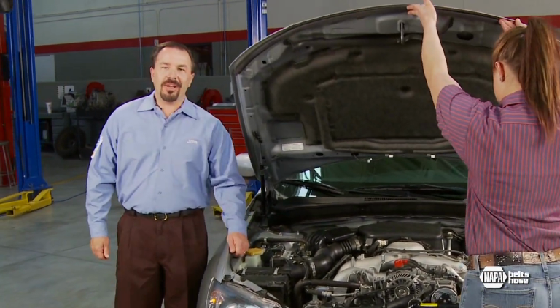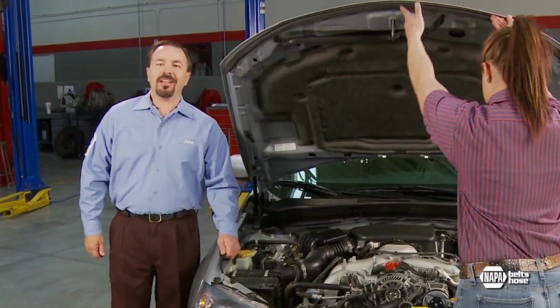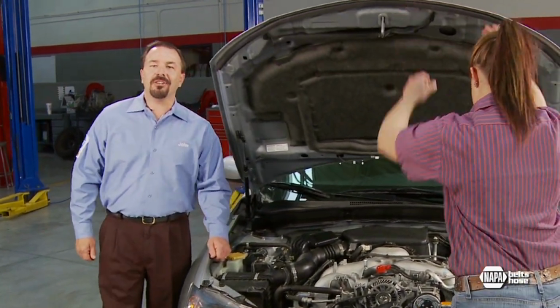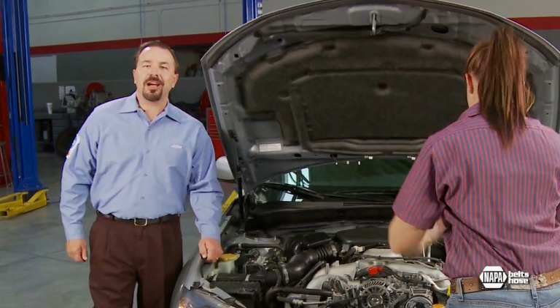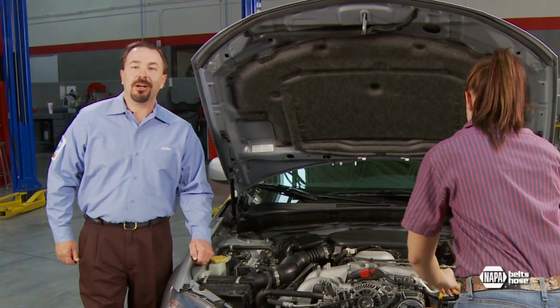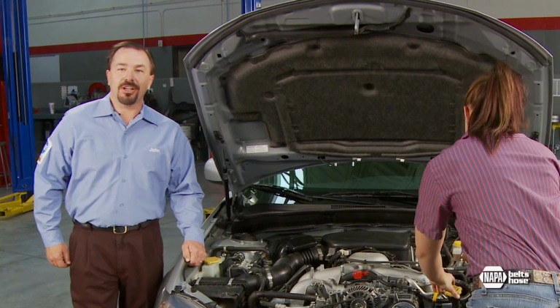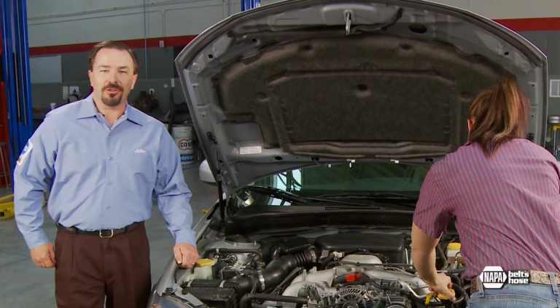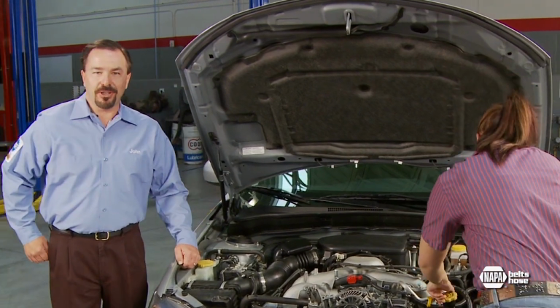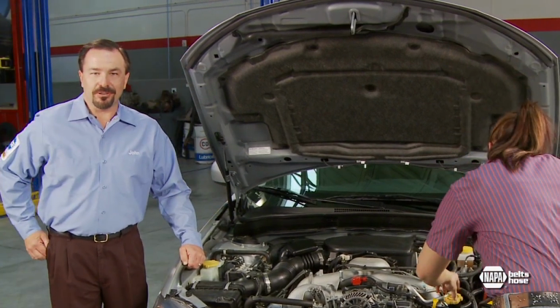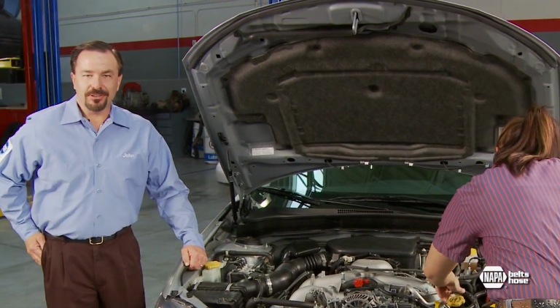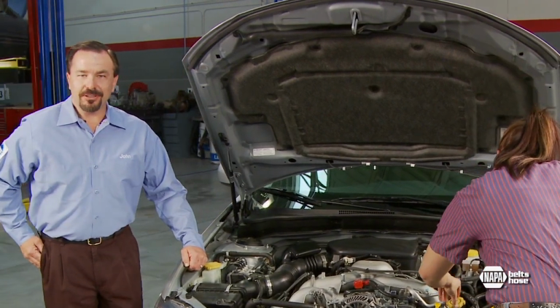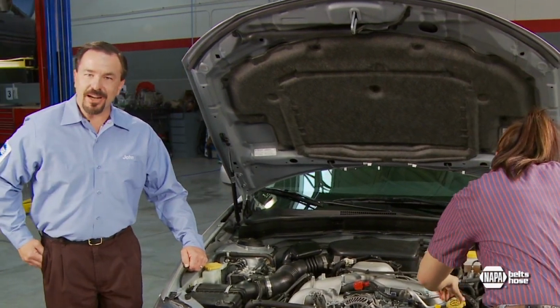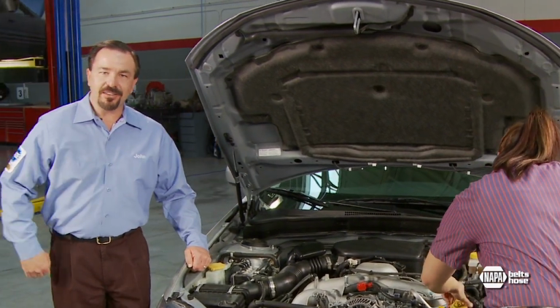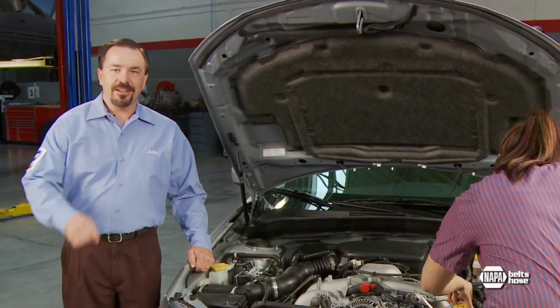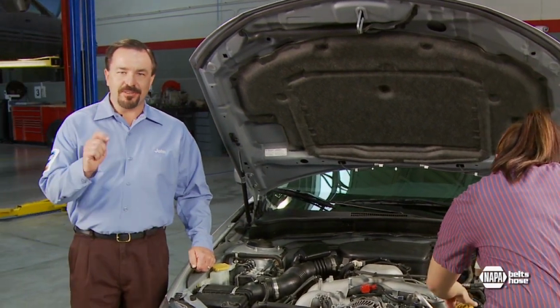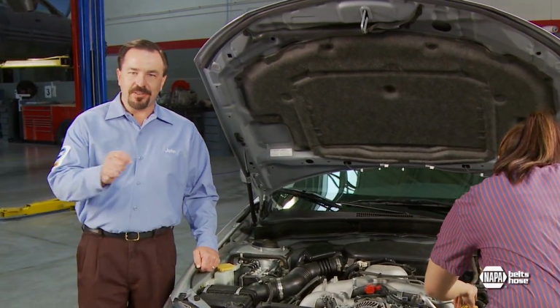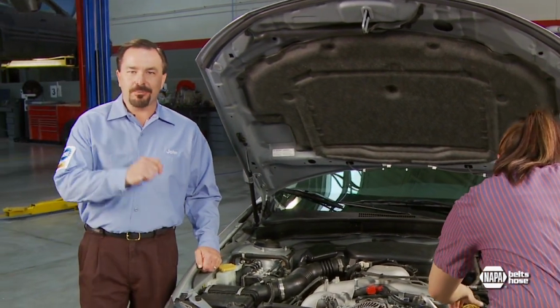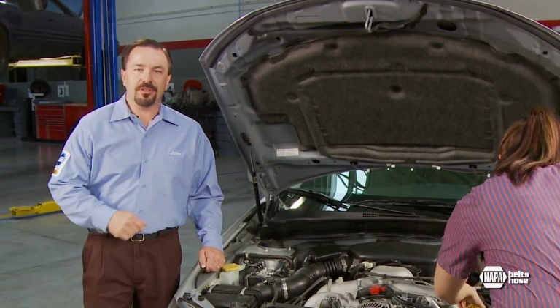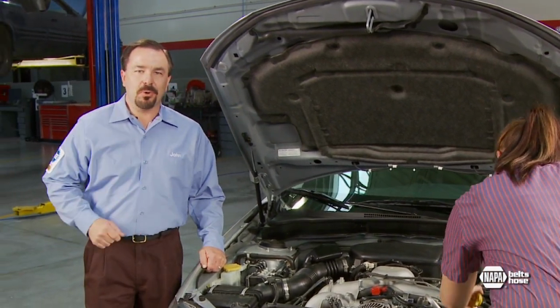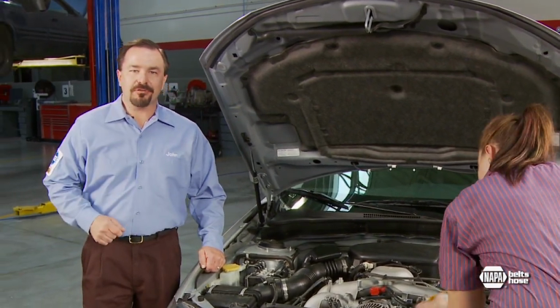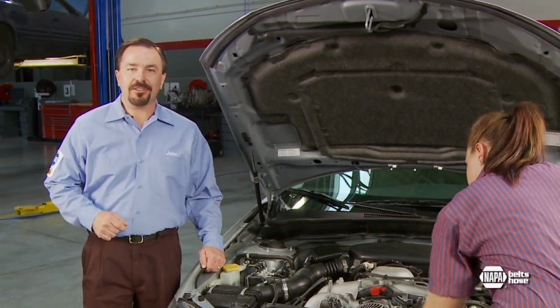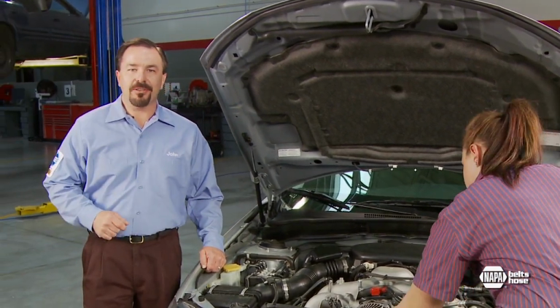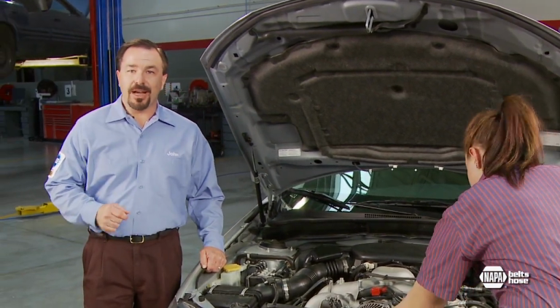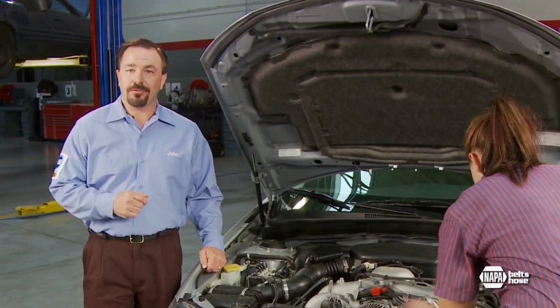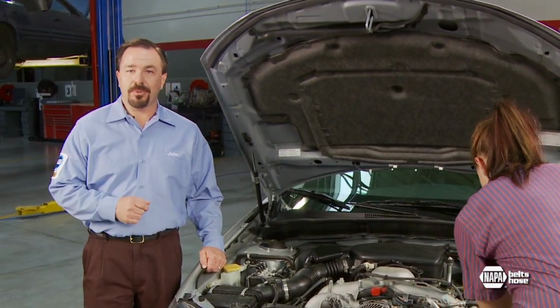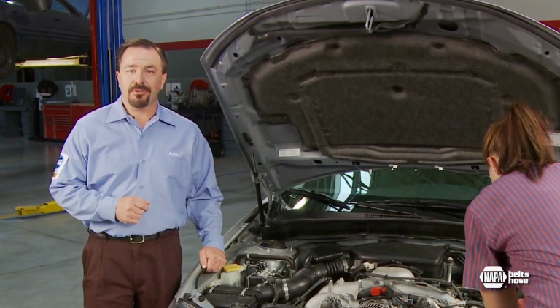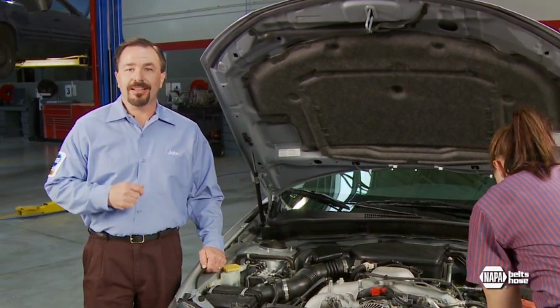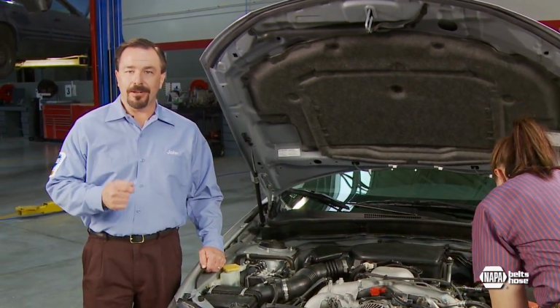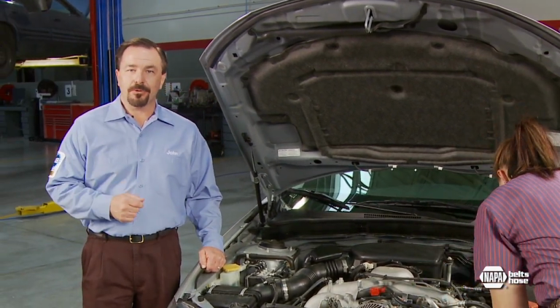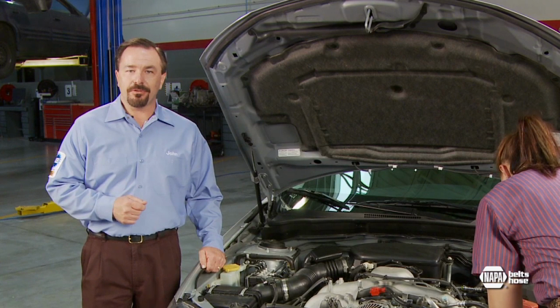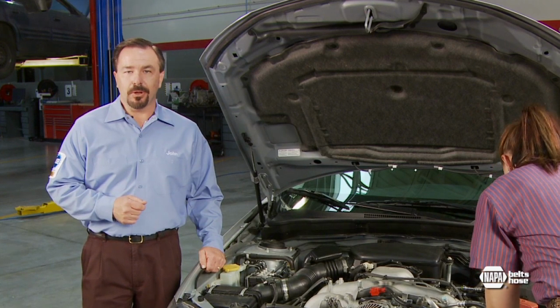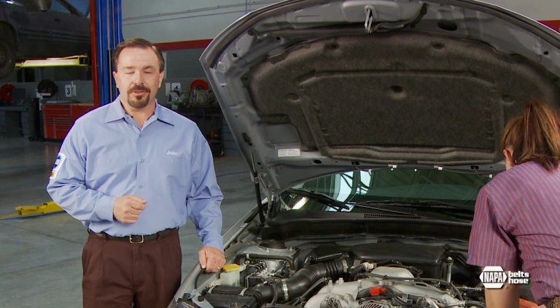Maintaining correct belt tension is critical. In fact, it's the single most important factor in the life of your belt and other drive components.